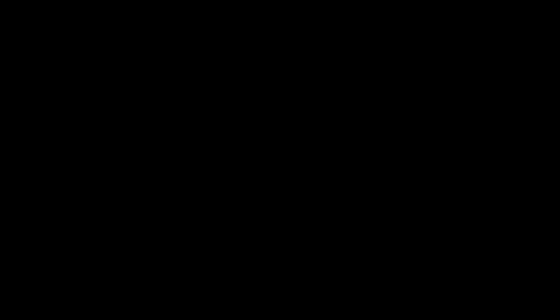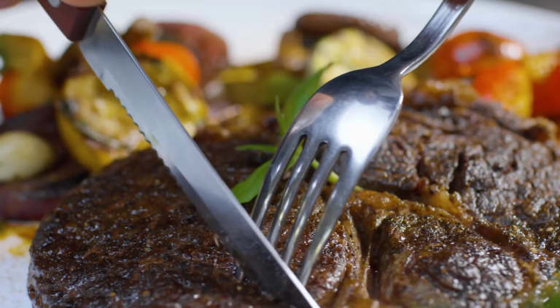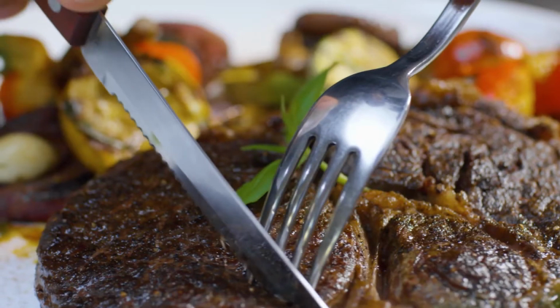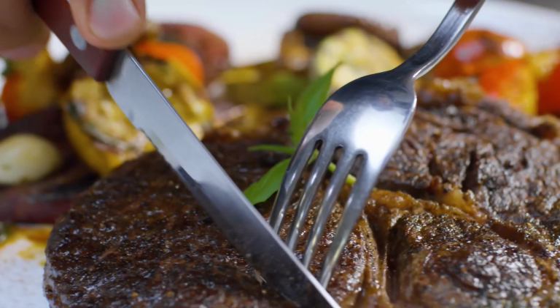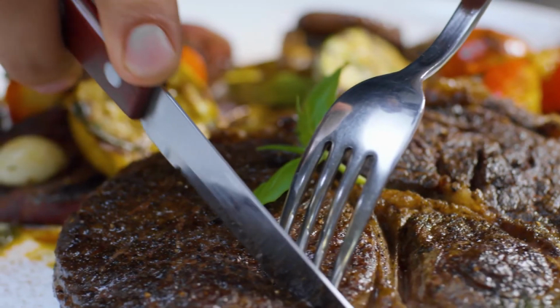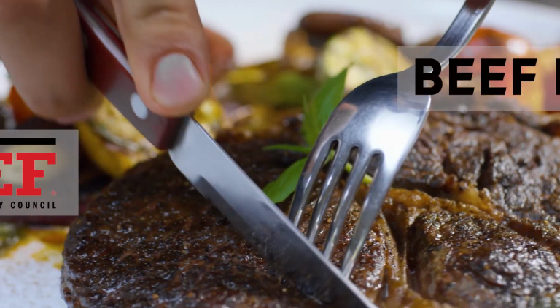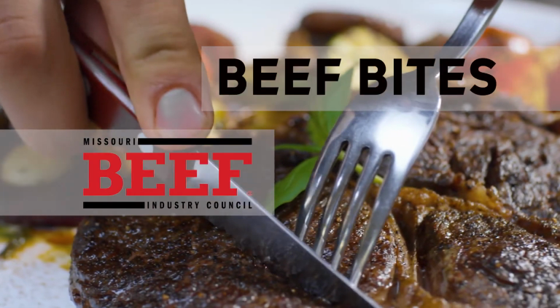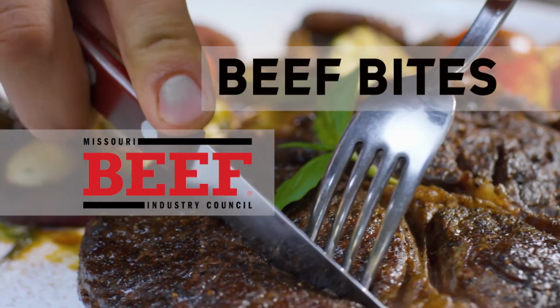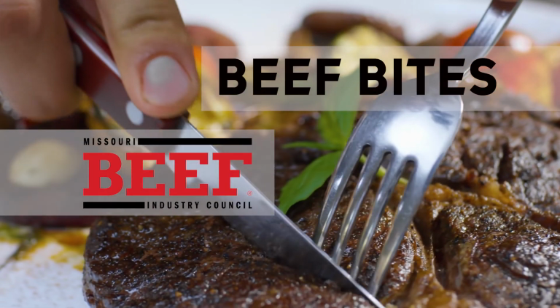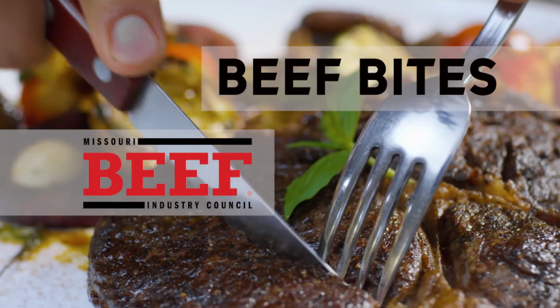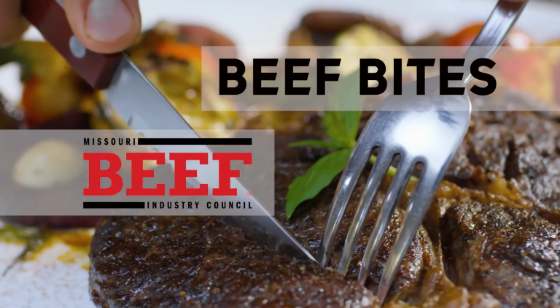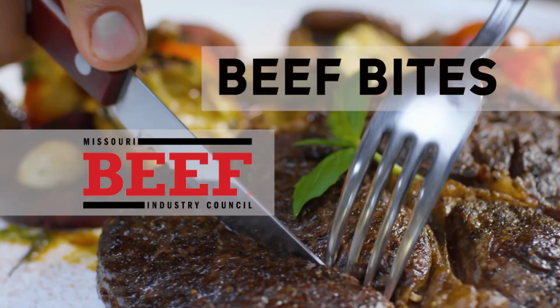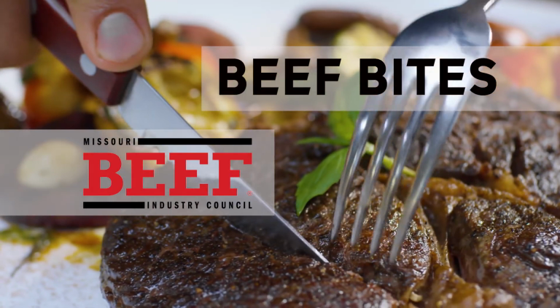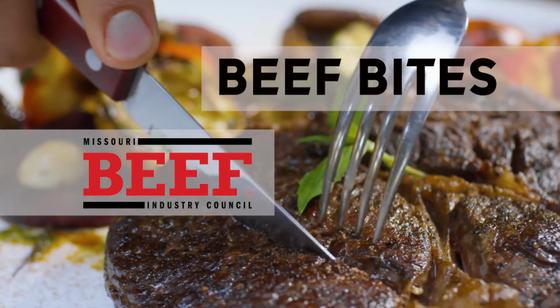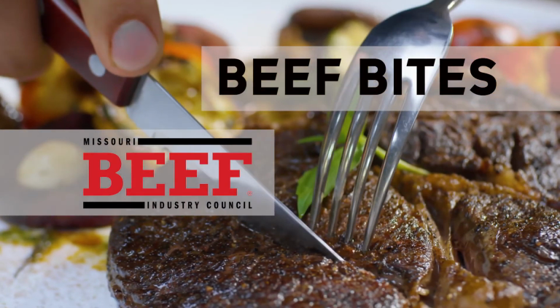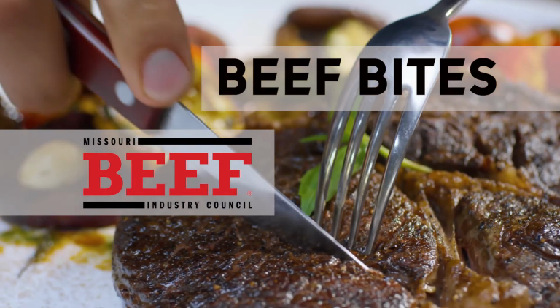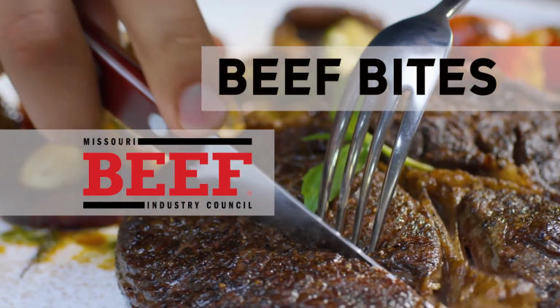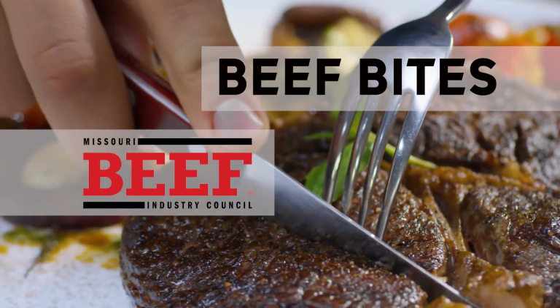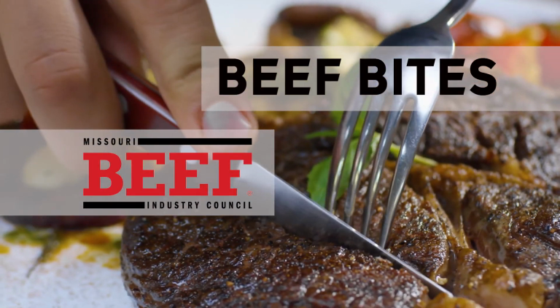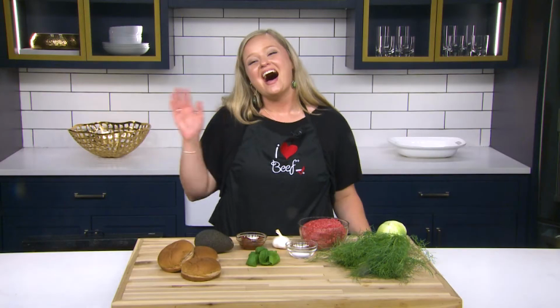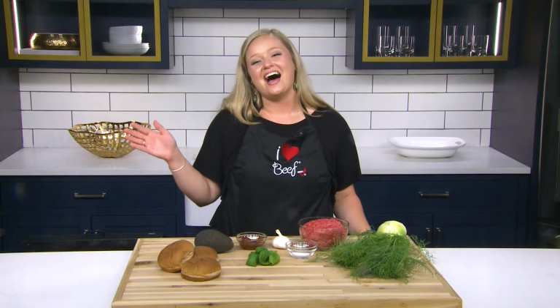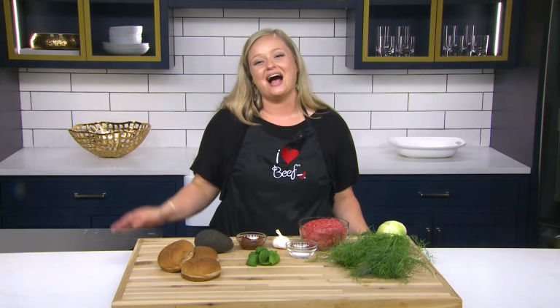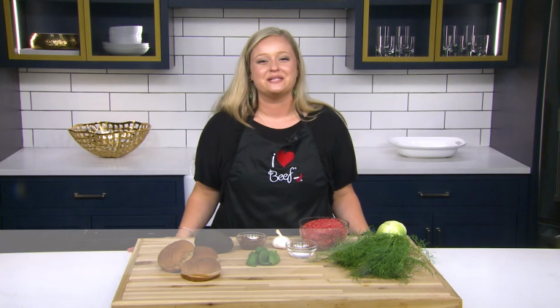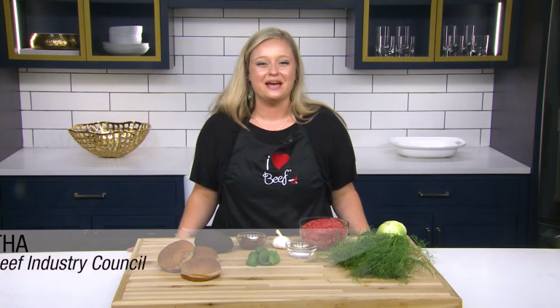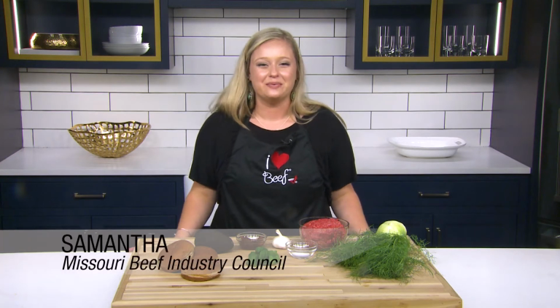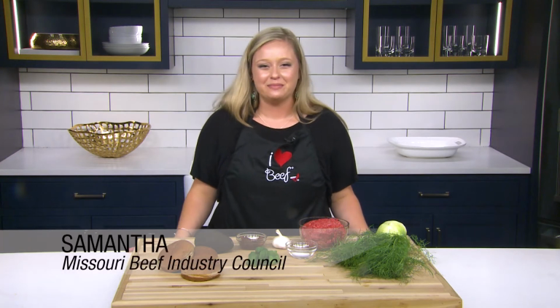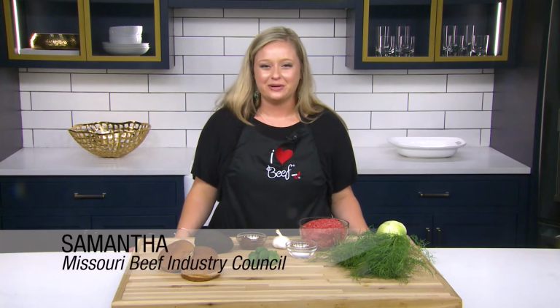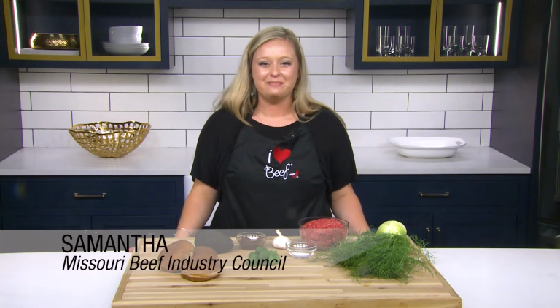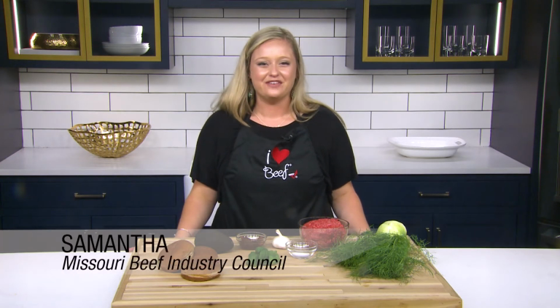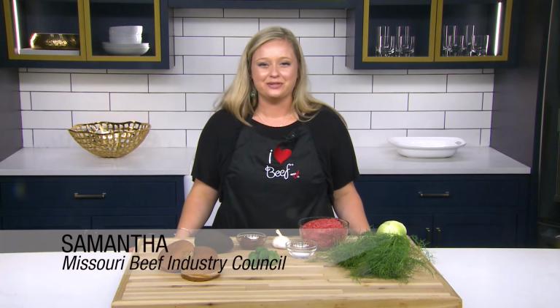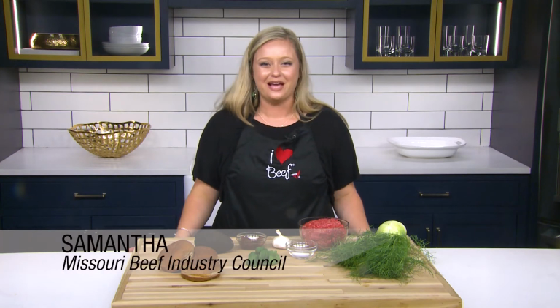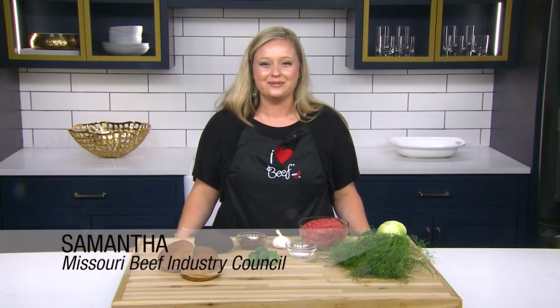Beef Bites, brought to you by Missouri Beef Industry Council. Hi, I'm Samantha with the Missouri Beef Industry Council.